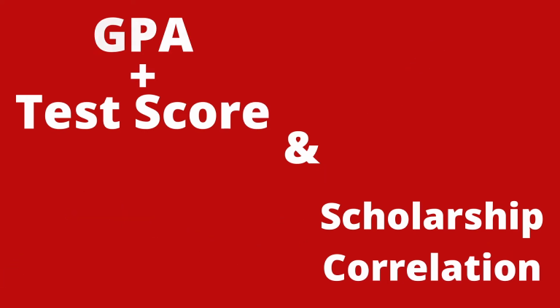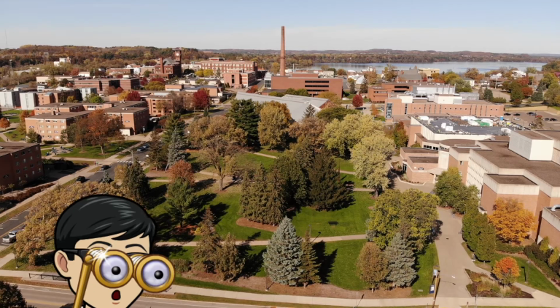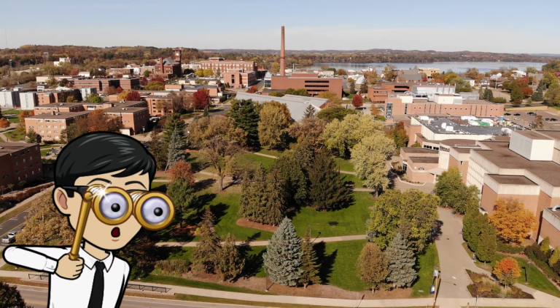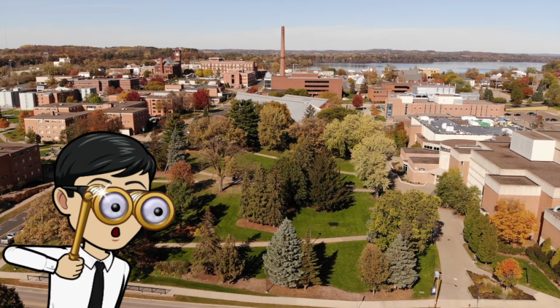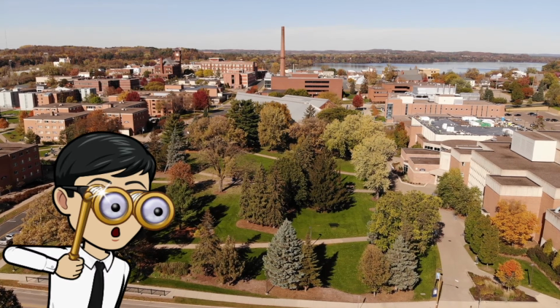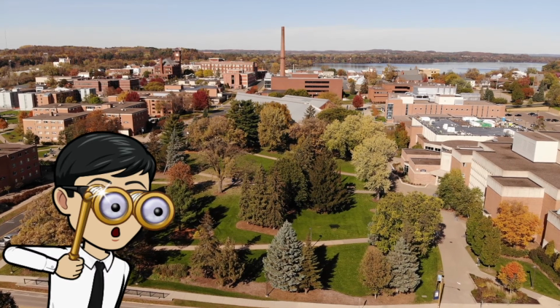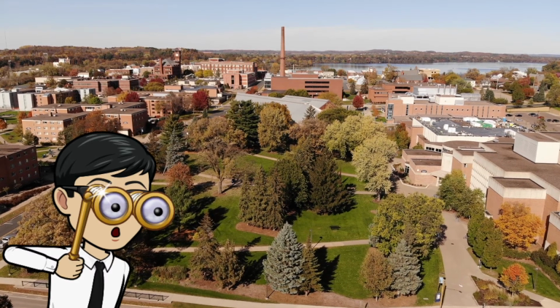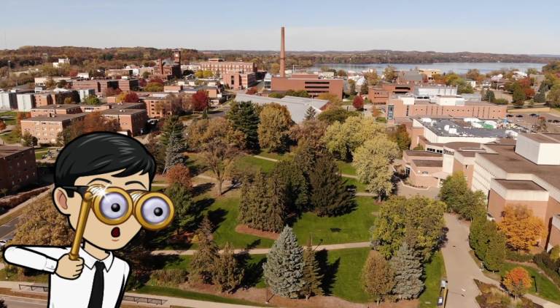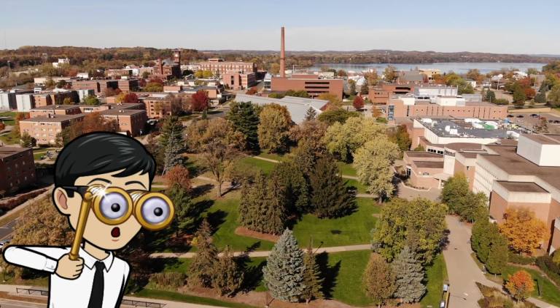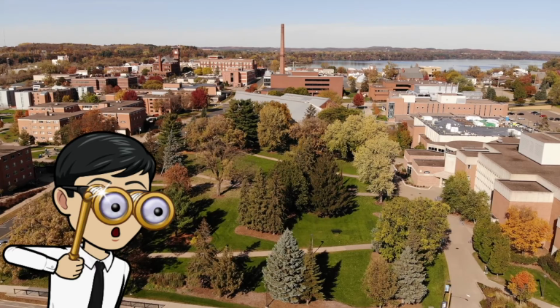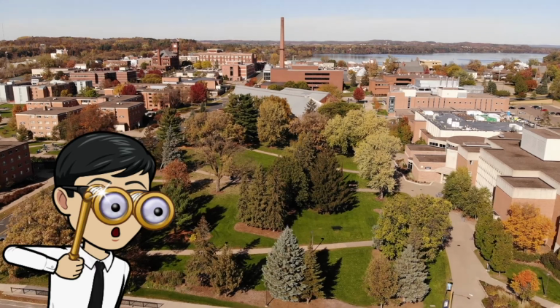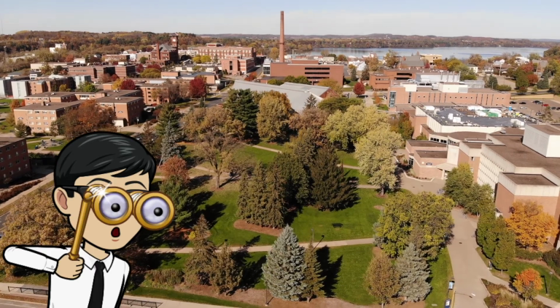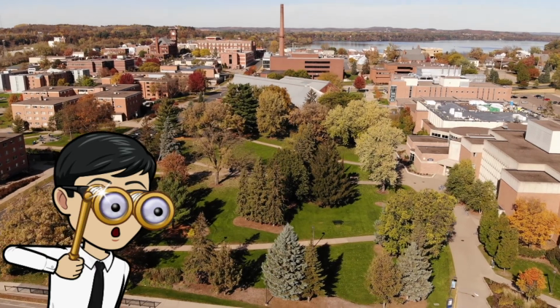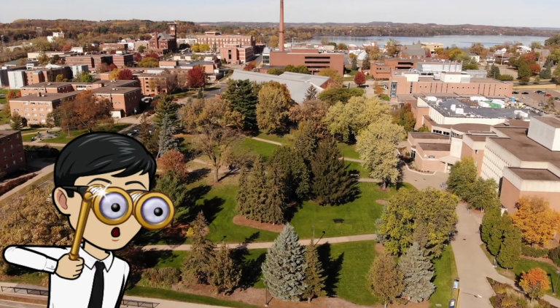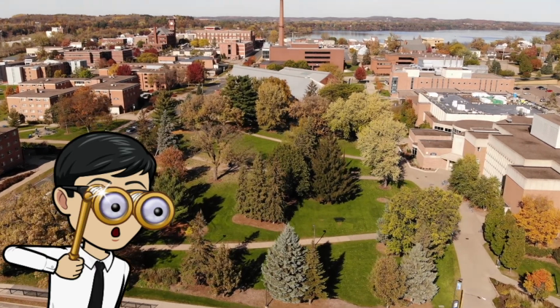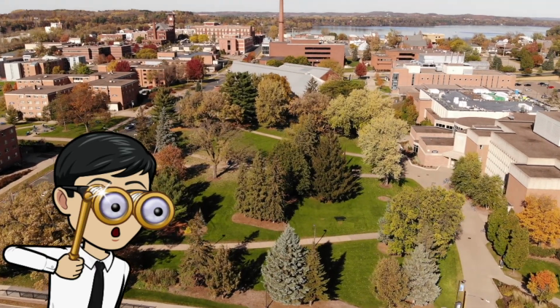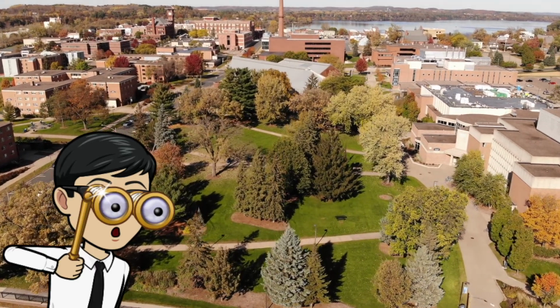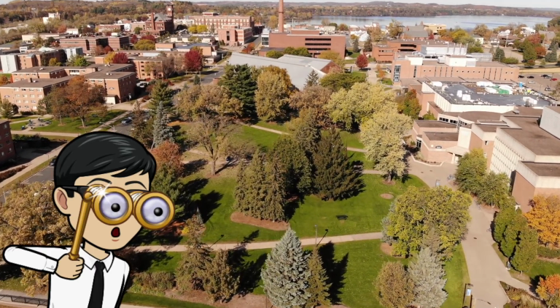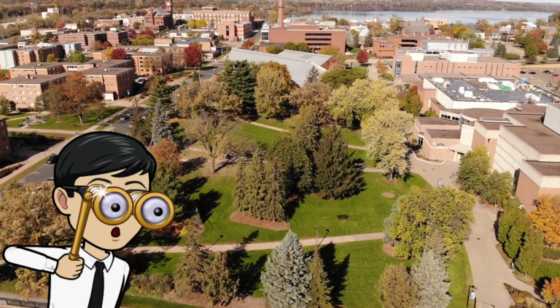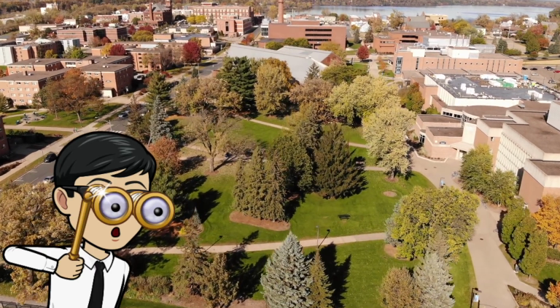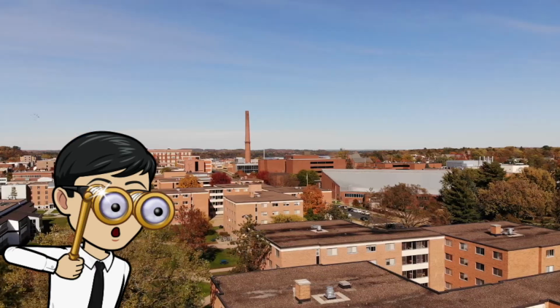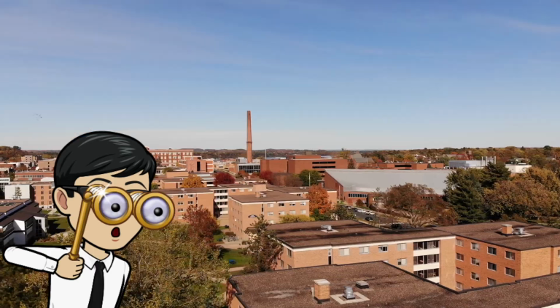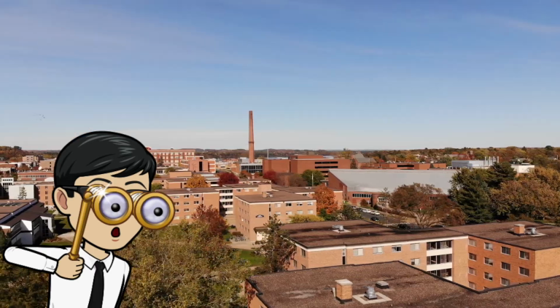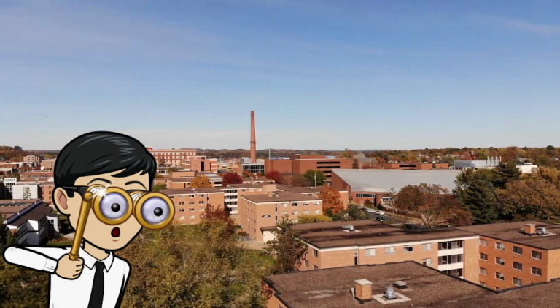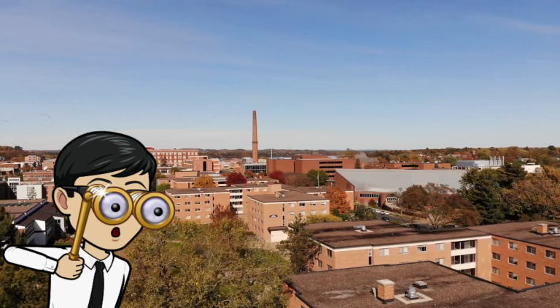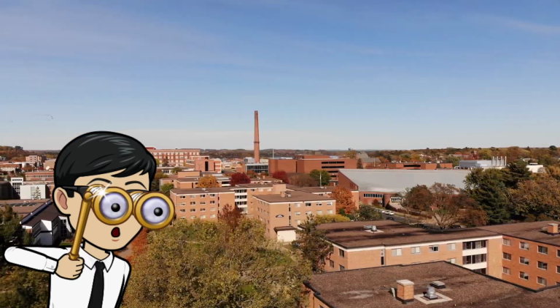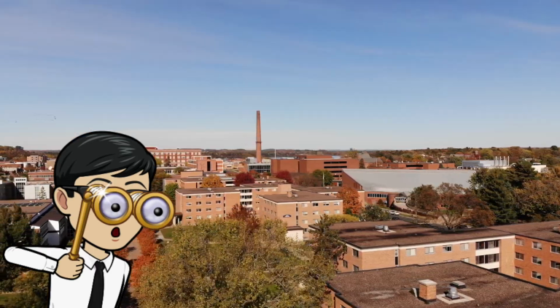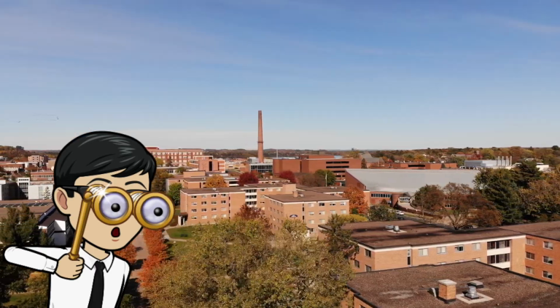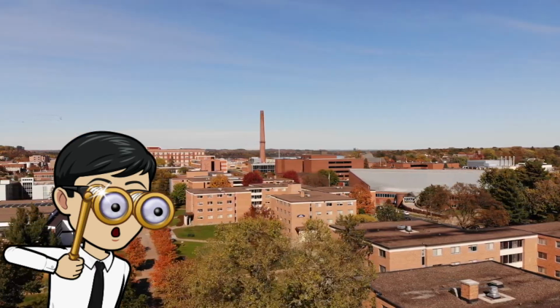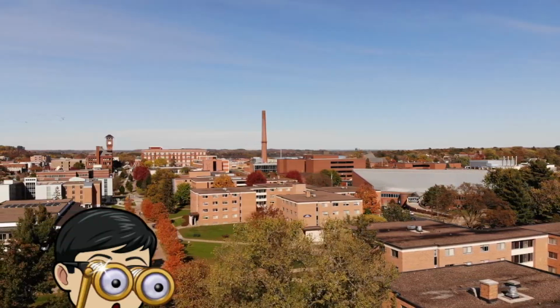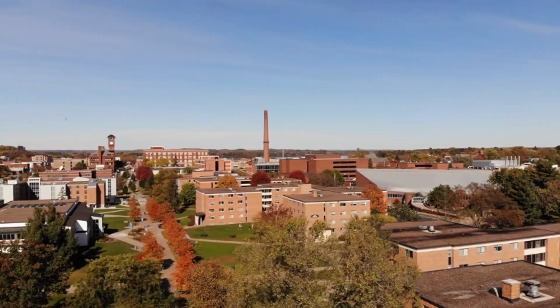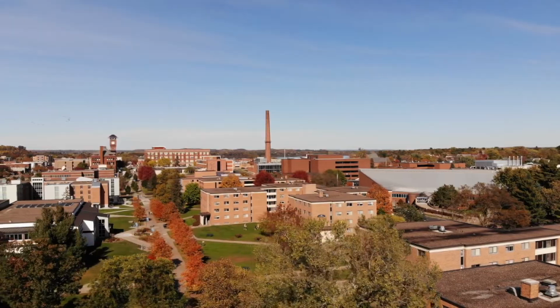Today we're going to look at a few charts. We're going to compare universities and see the type of money that you're rewarded if you apply there.